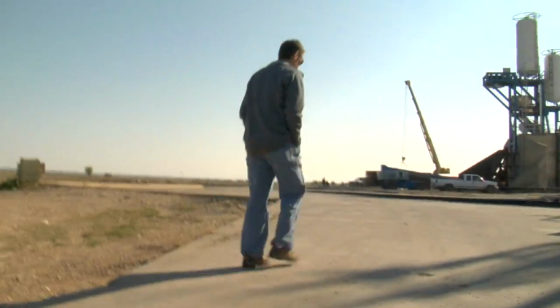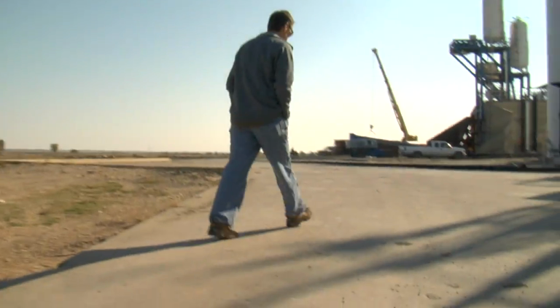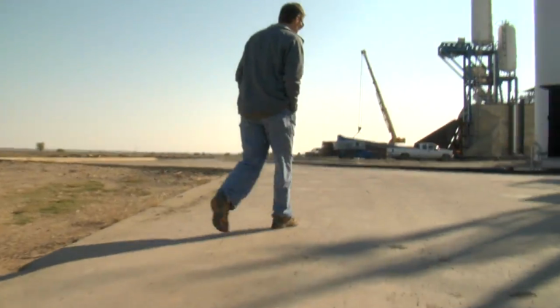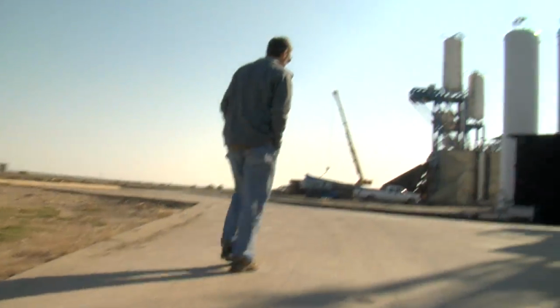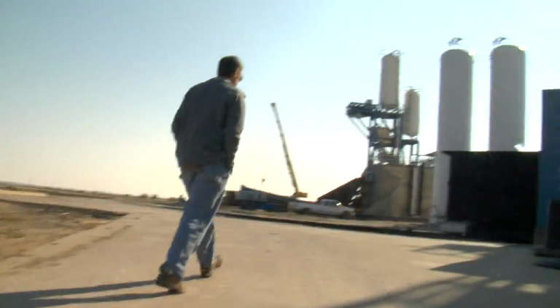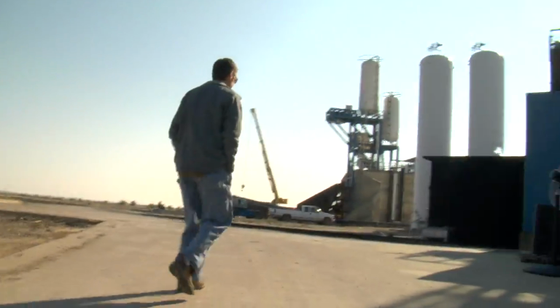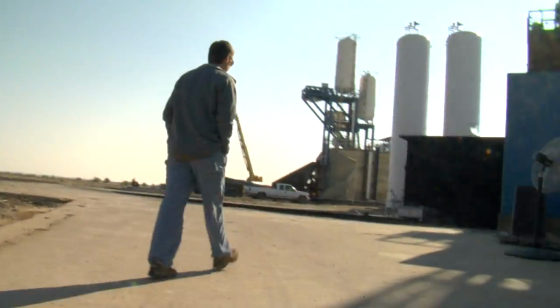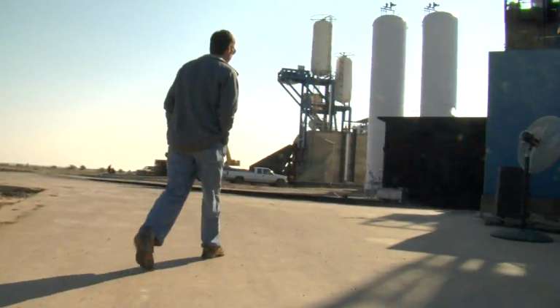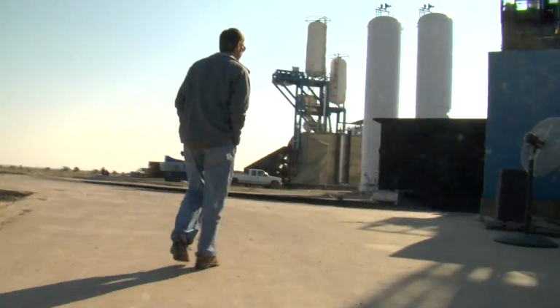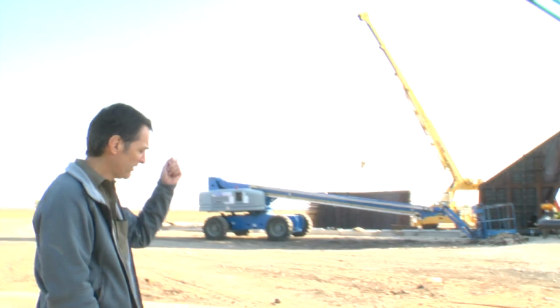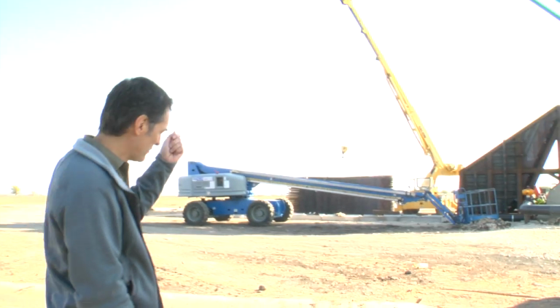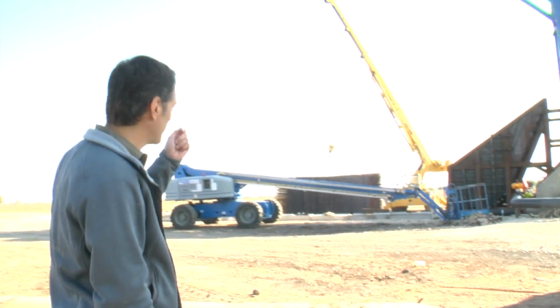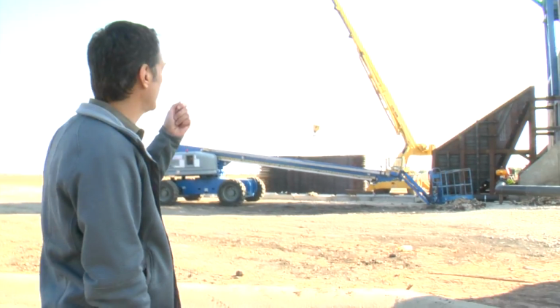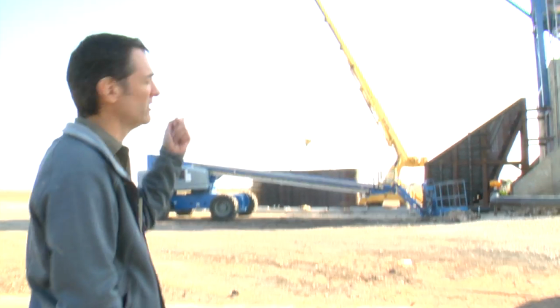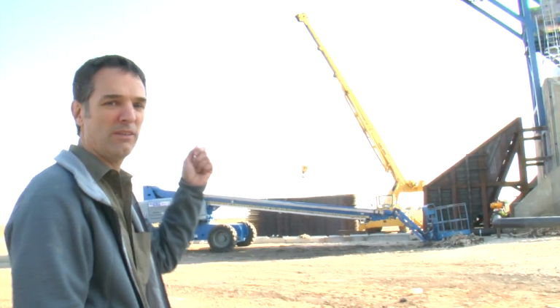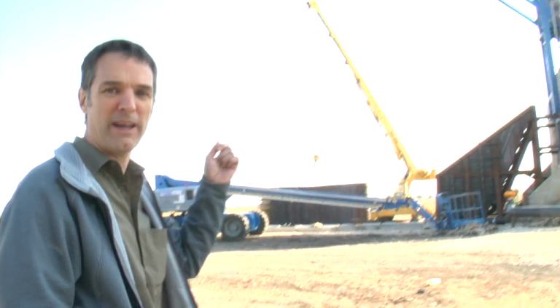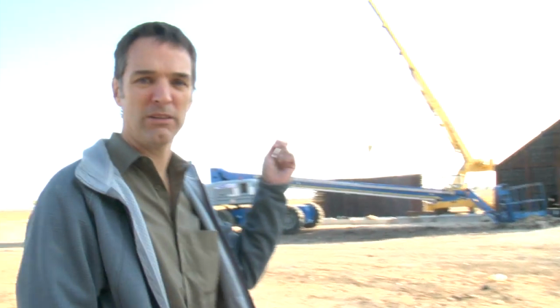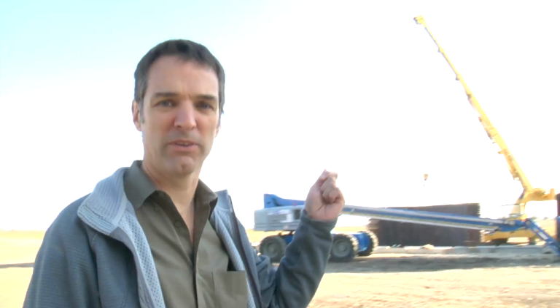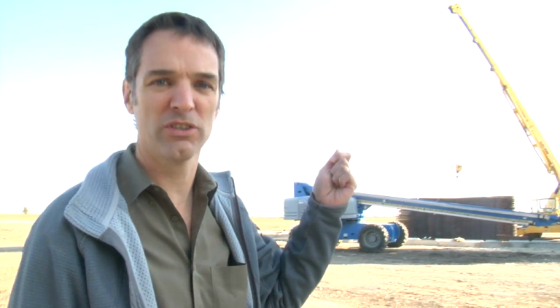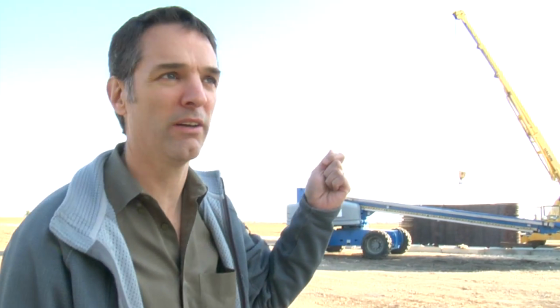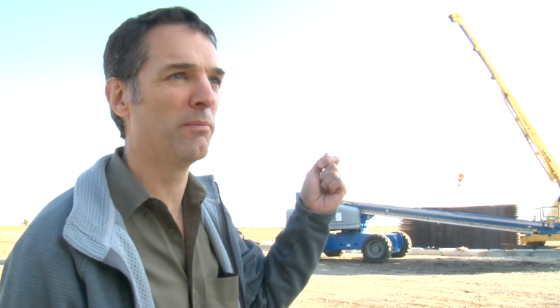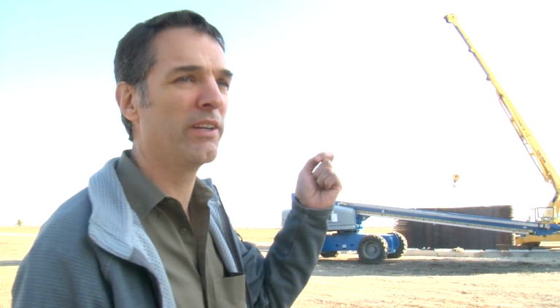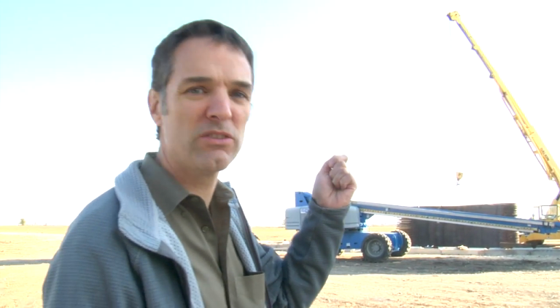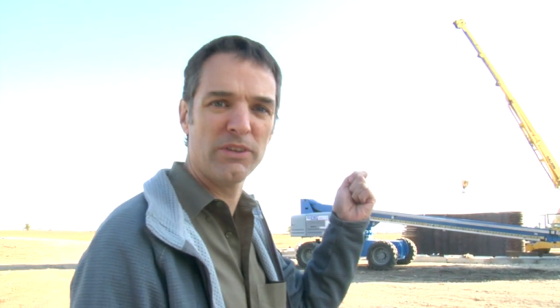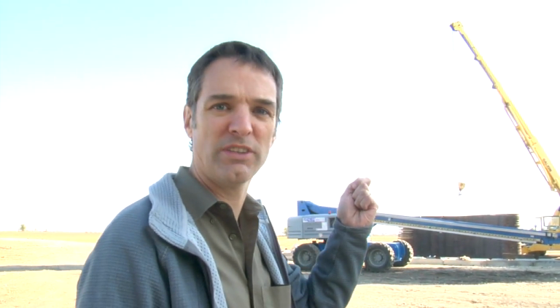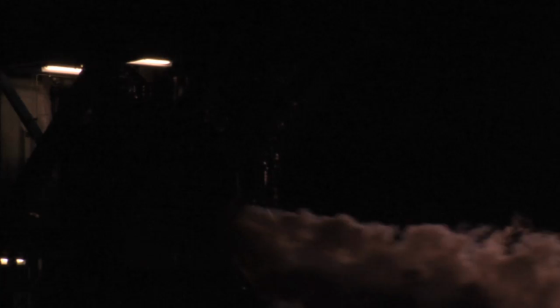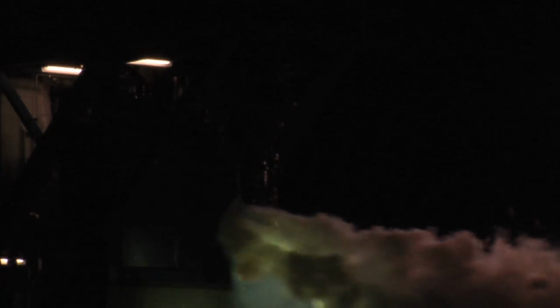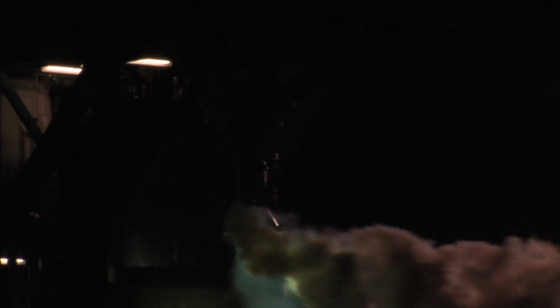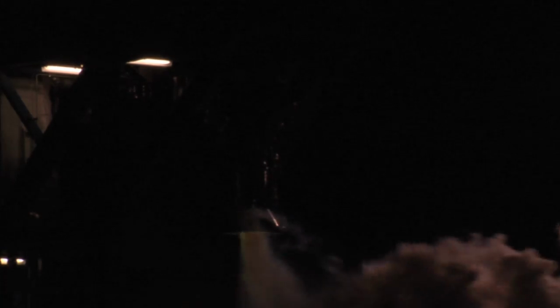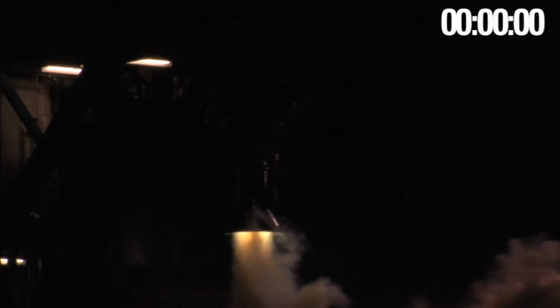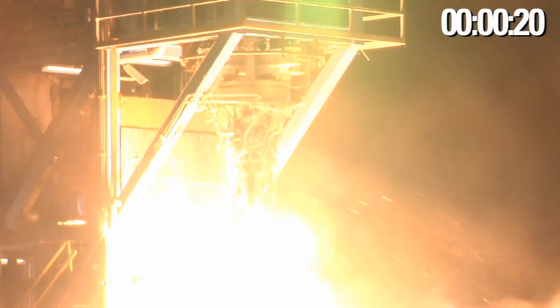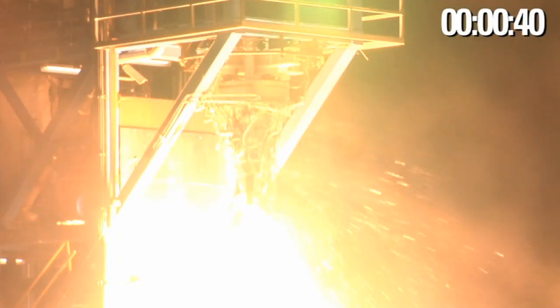This is the new Merlin test stand. We're going to test the vacuum version of the Merlin engine for the second stage of Falcon 9.